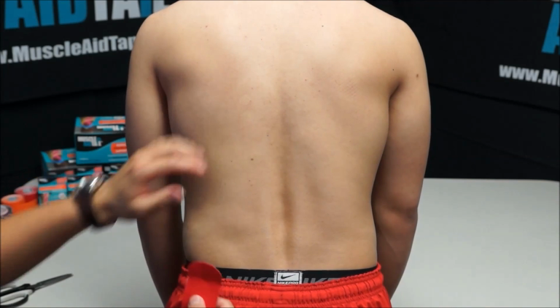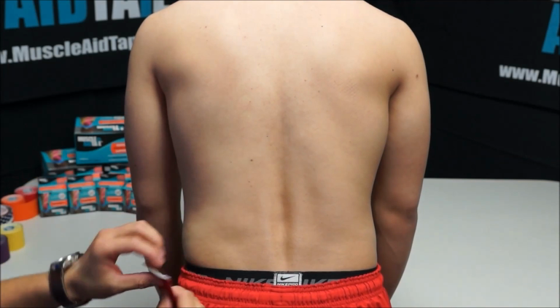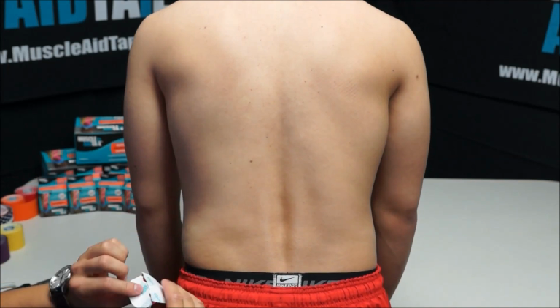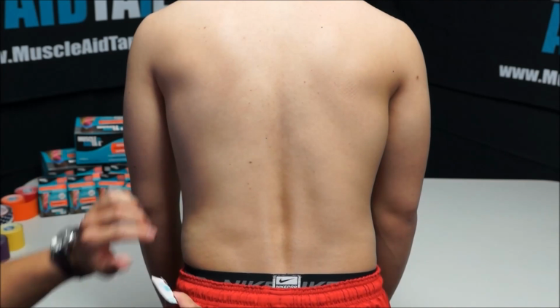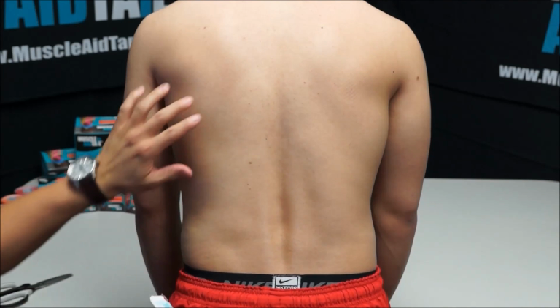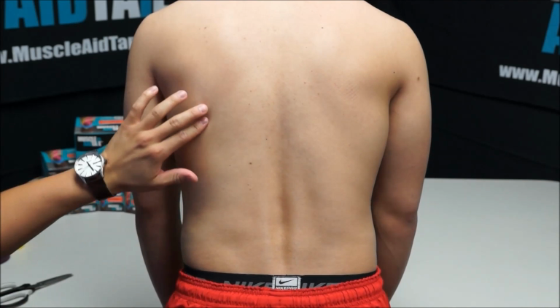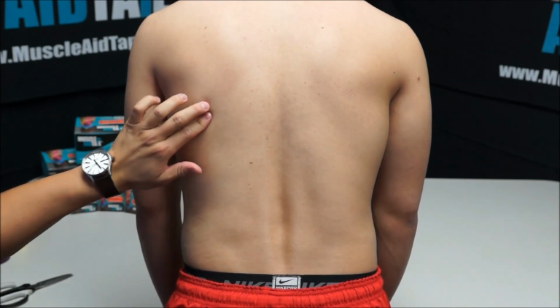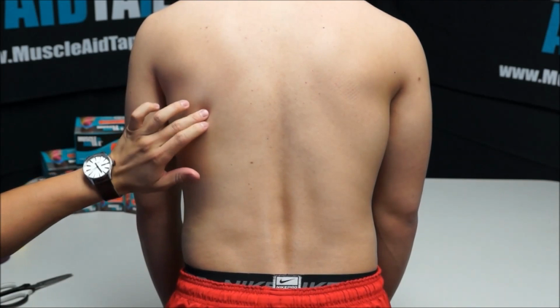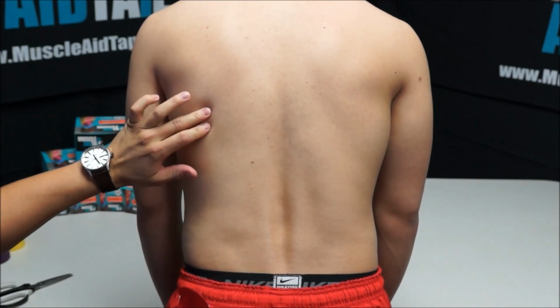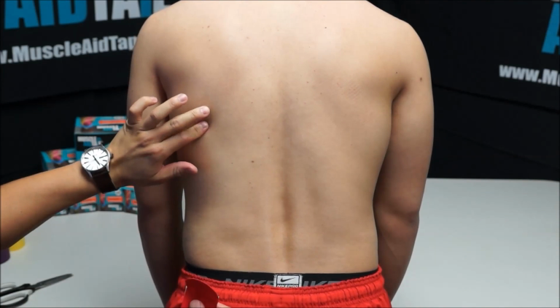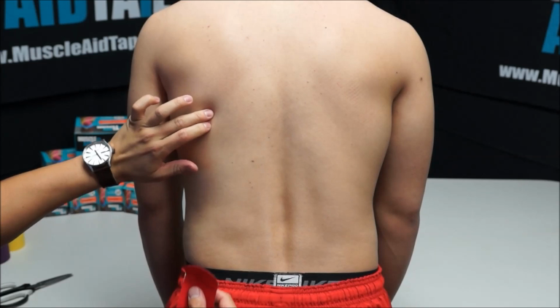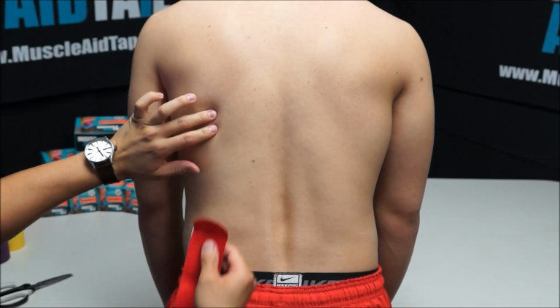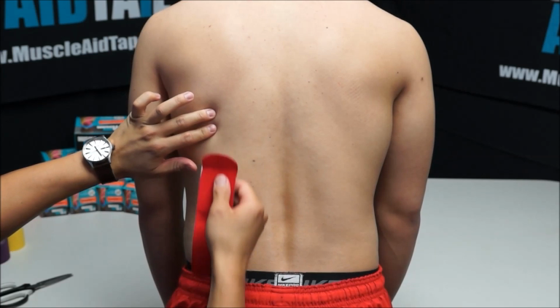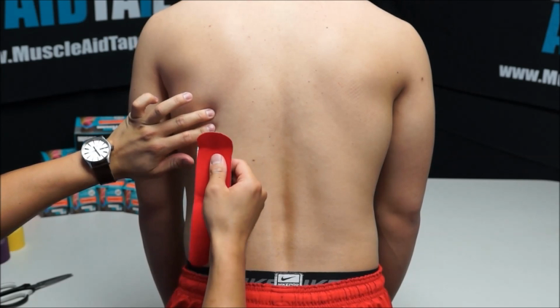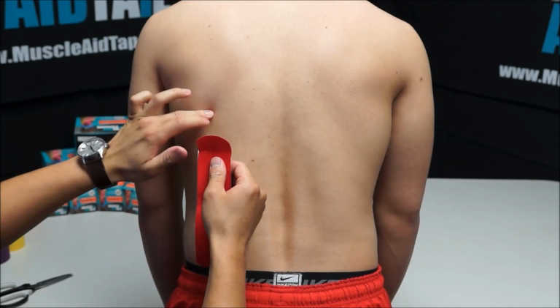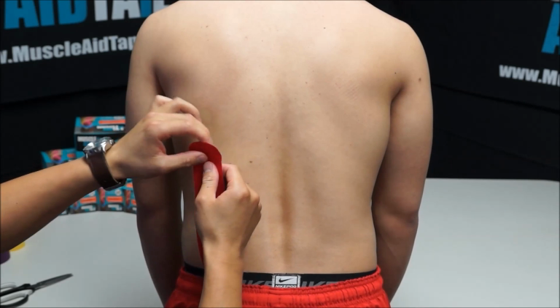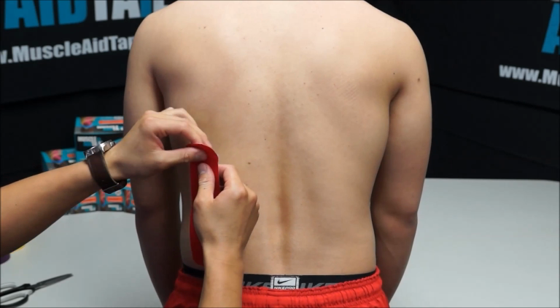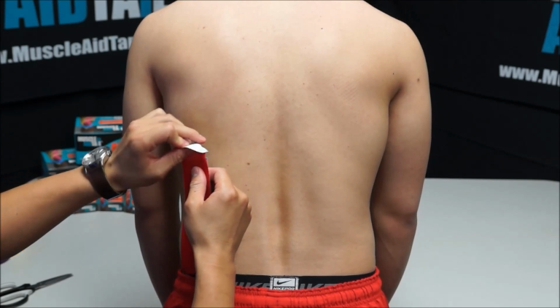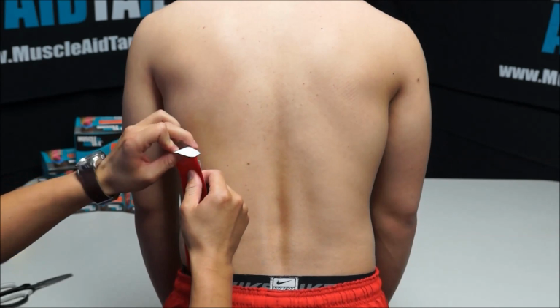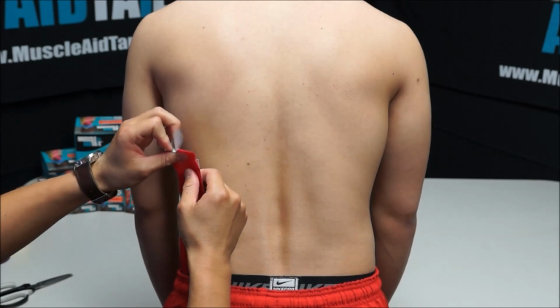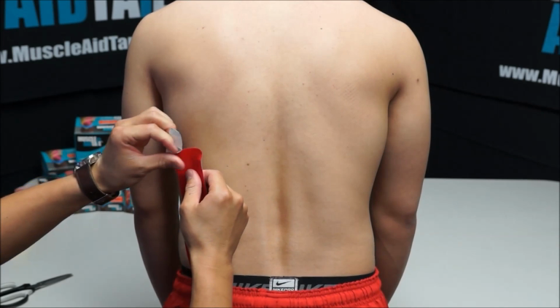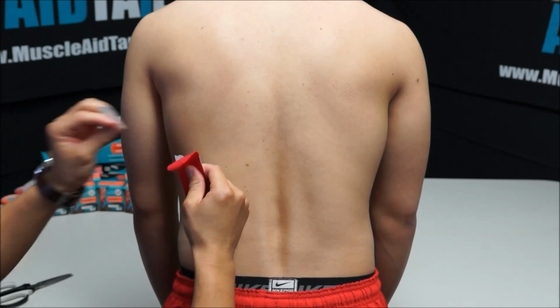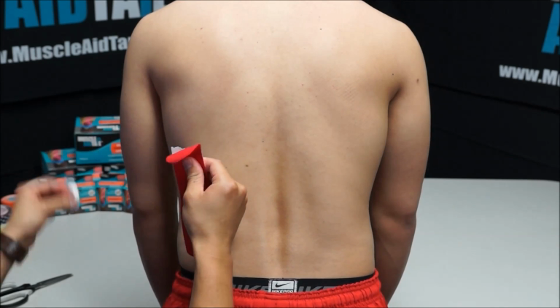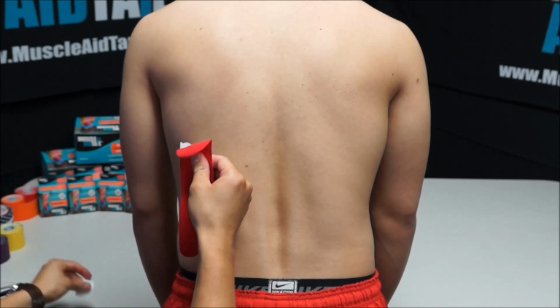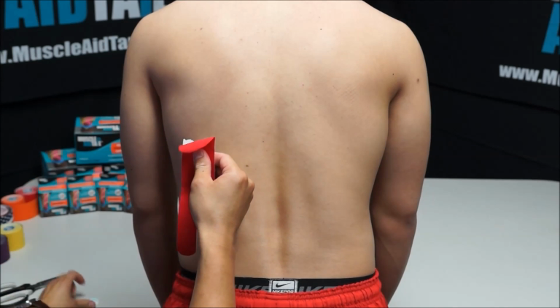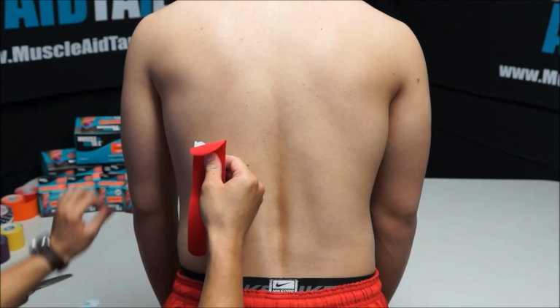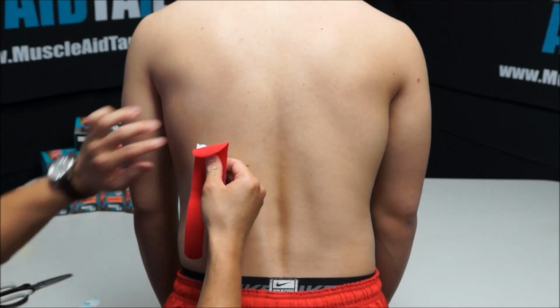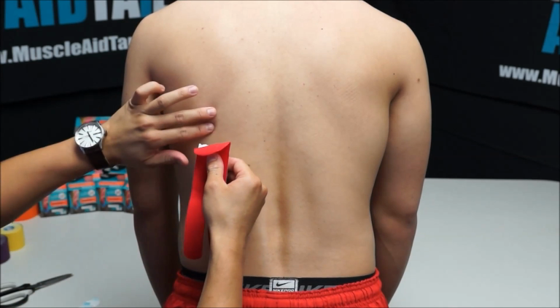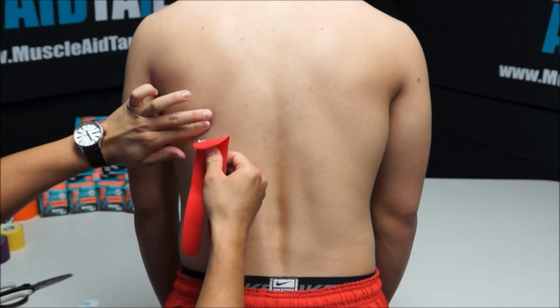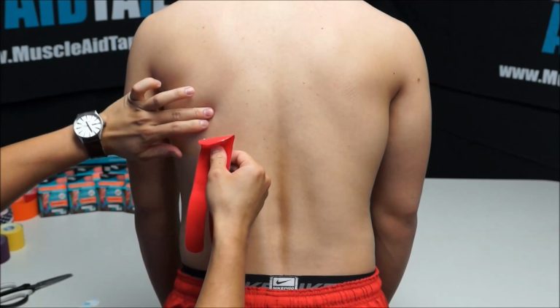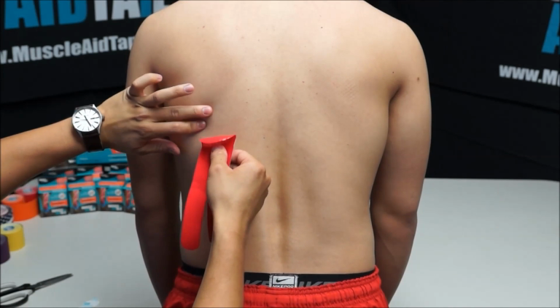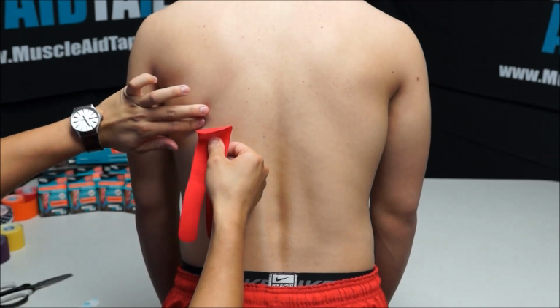We are going to find the shoulder blade and we are going to place the tape just beneath the shoulder blade.